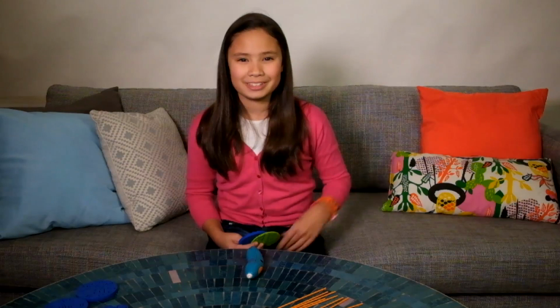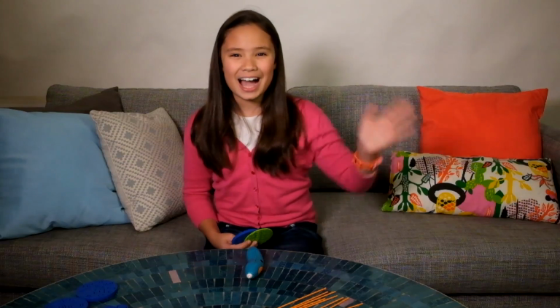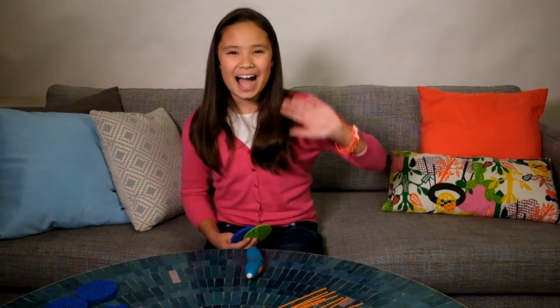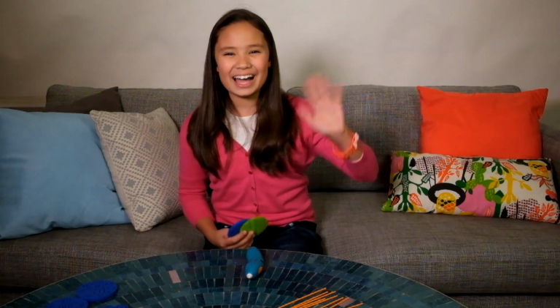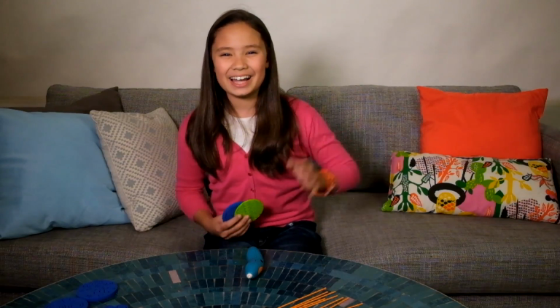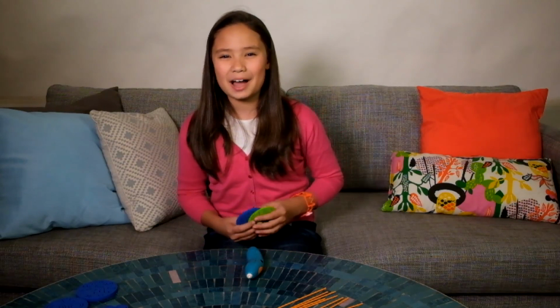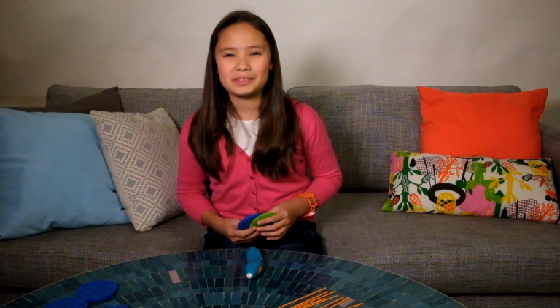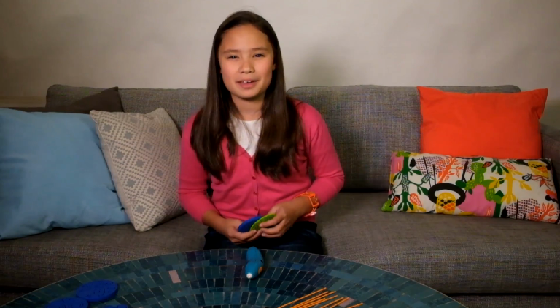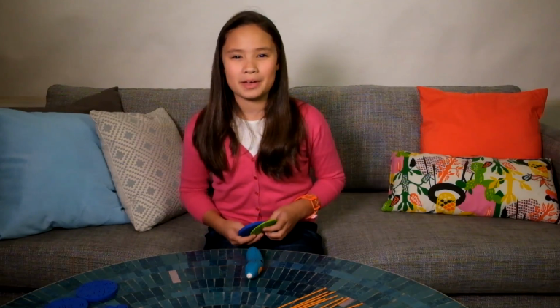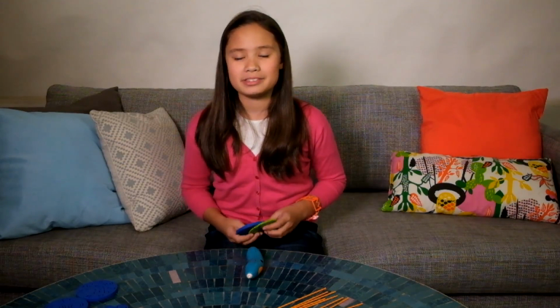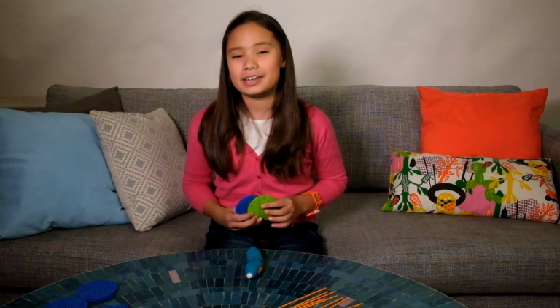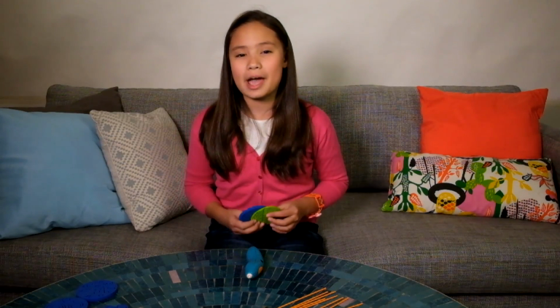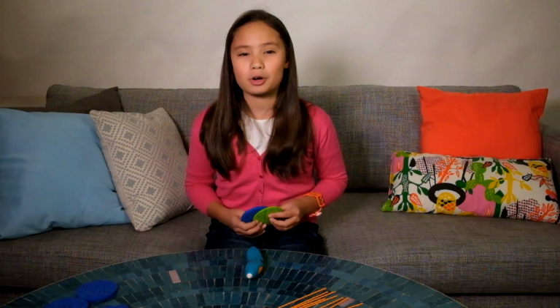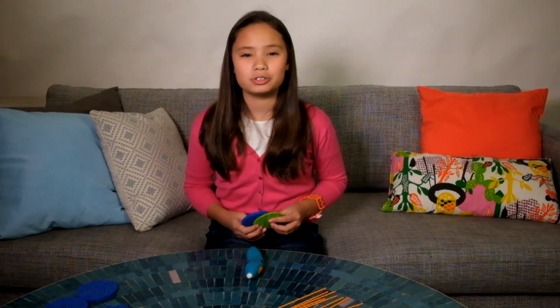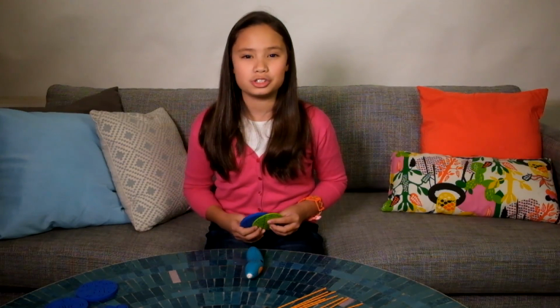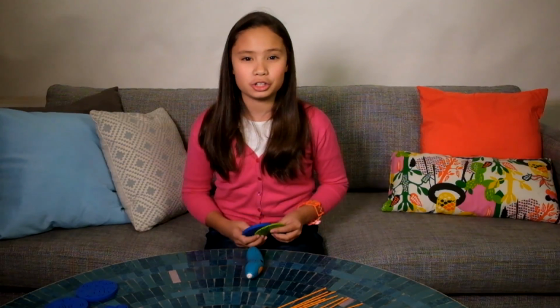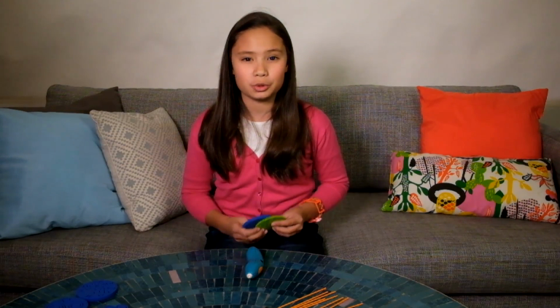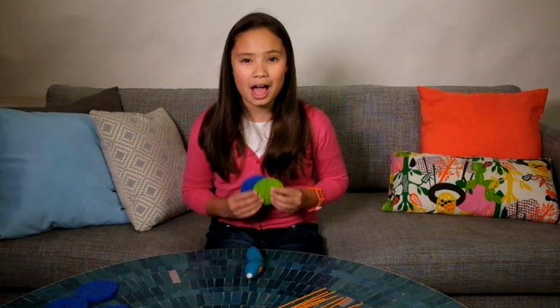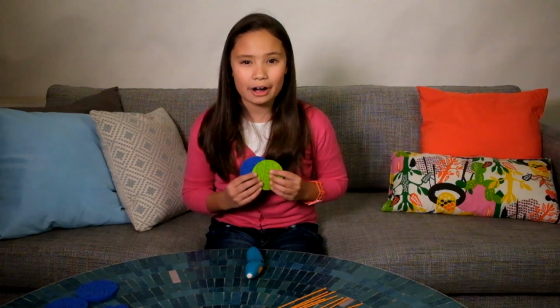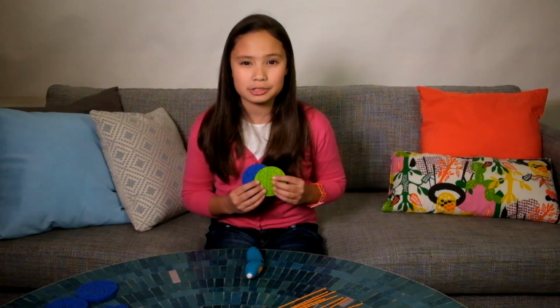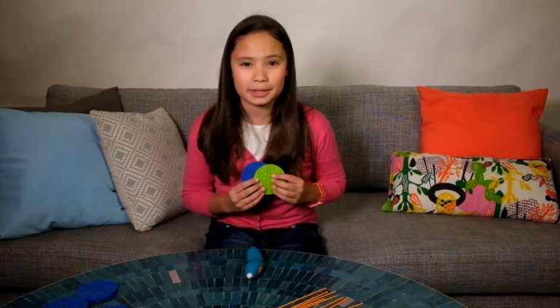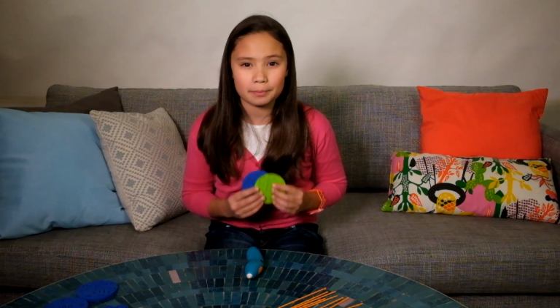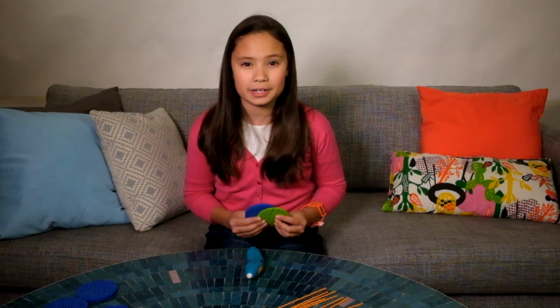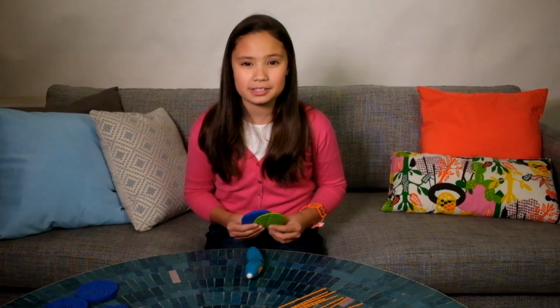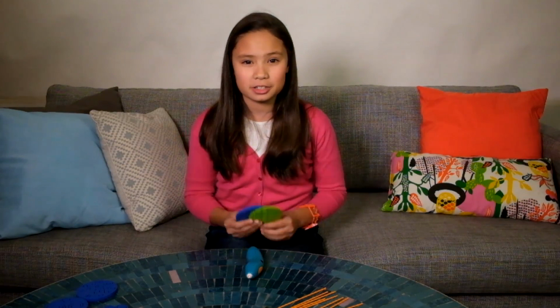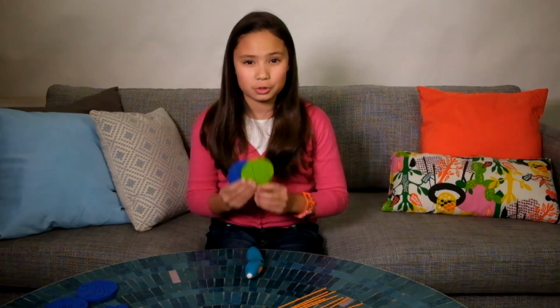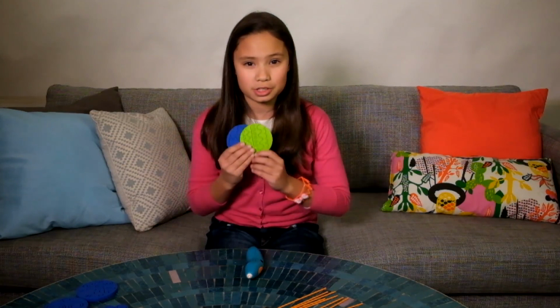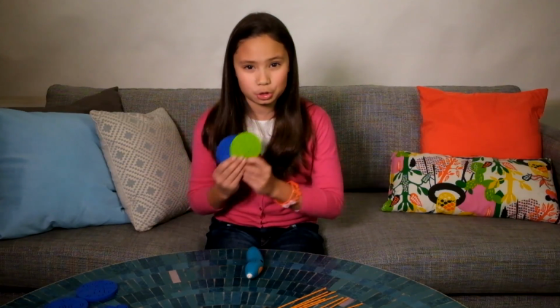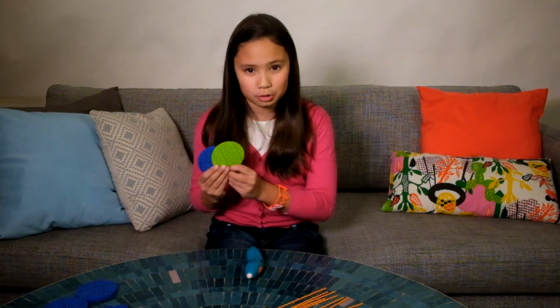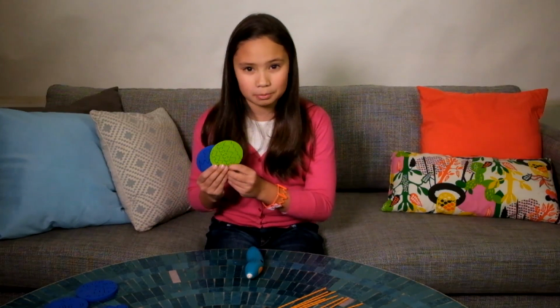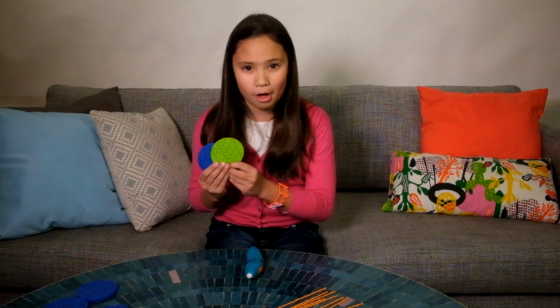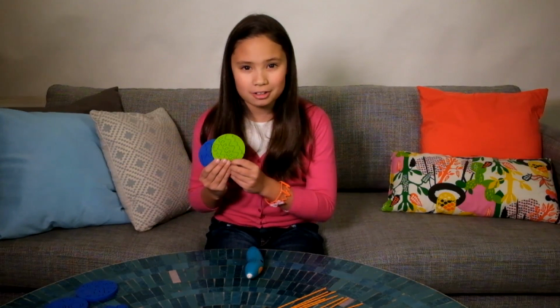Hi, I'm Kim and today I'm going to show you how to make a bracelet using doodle blocks.